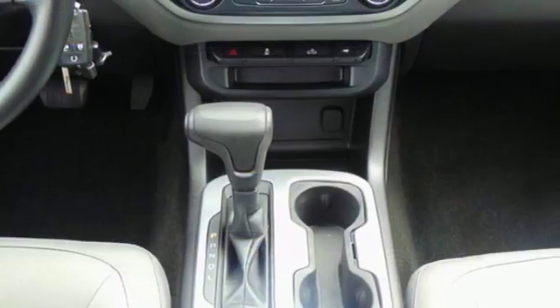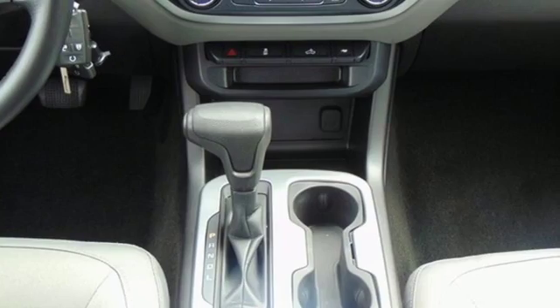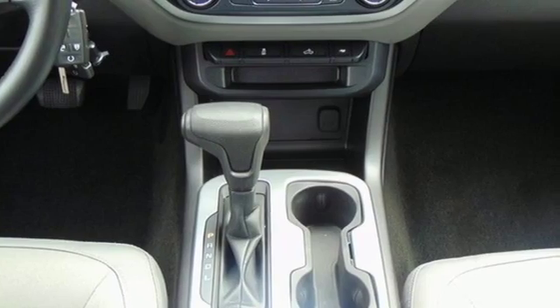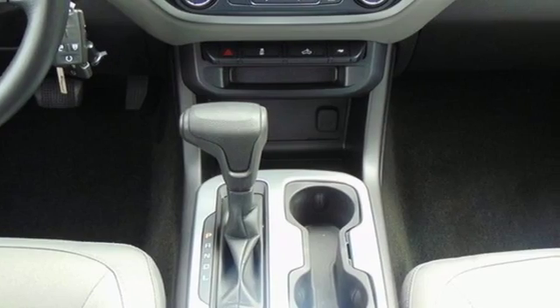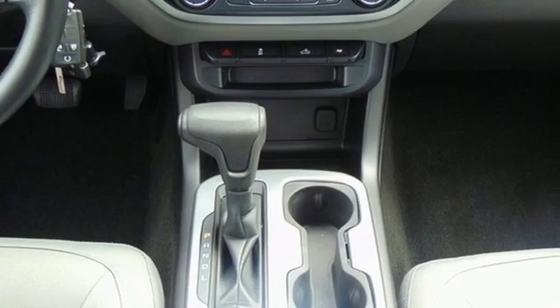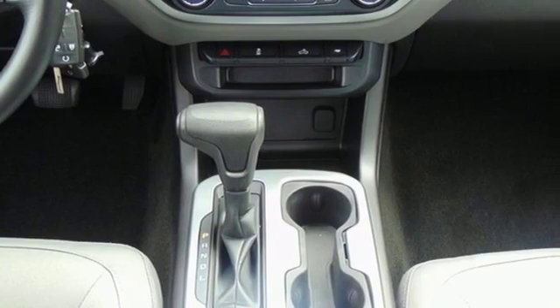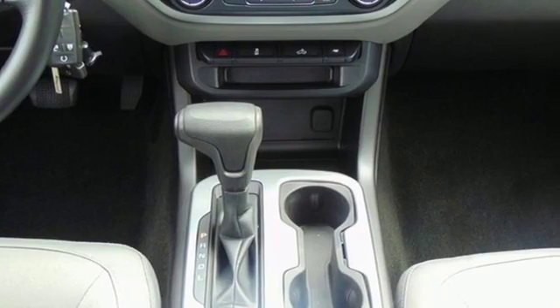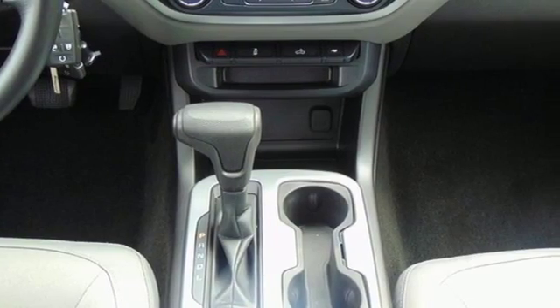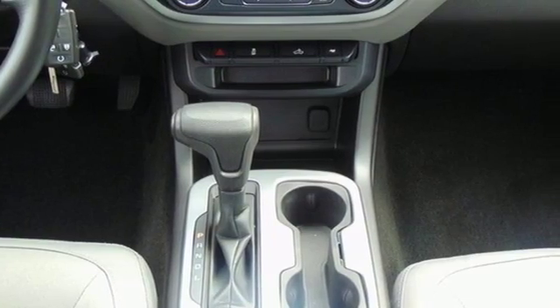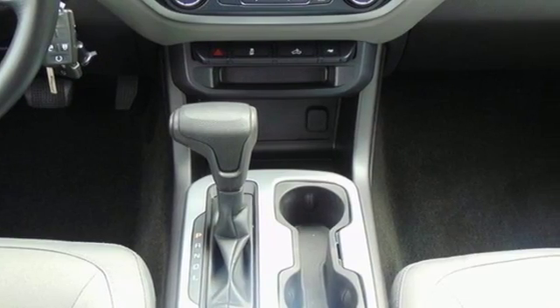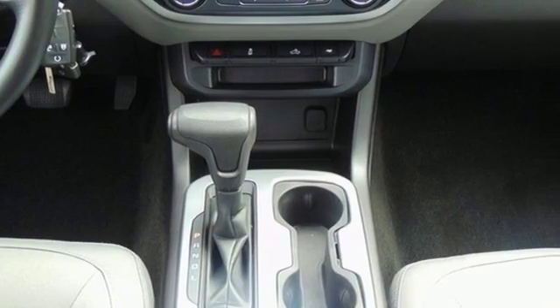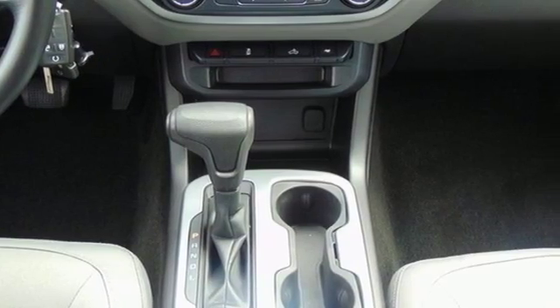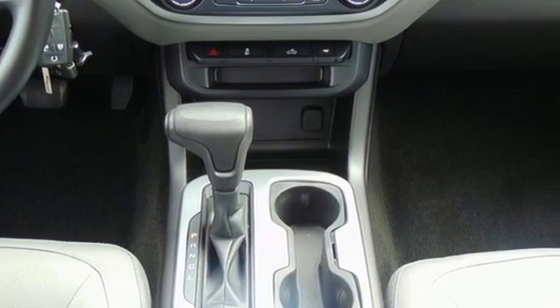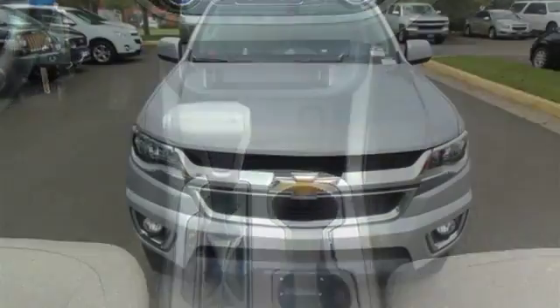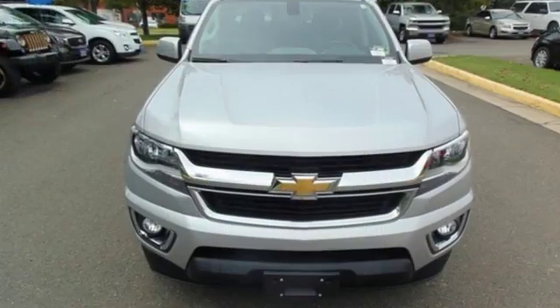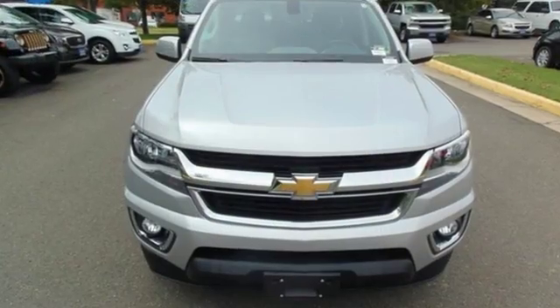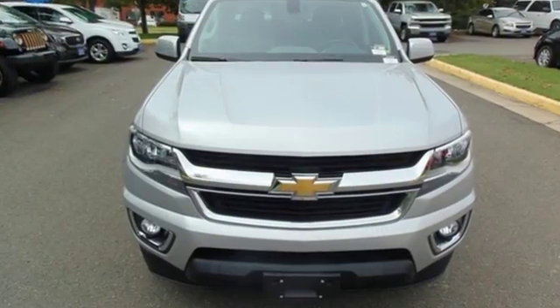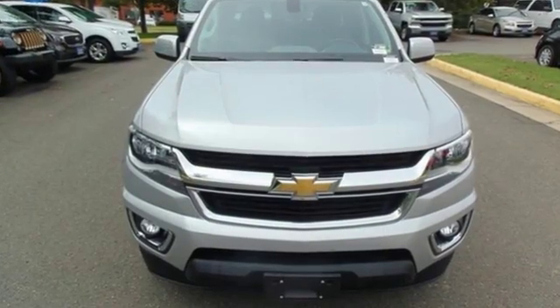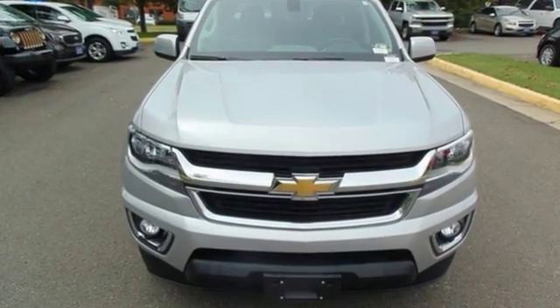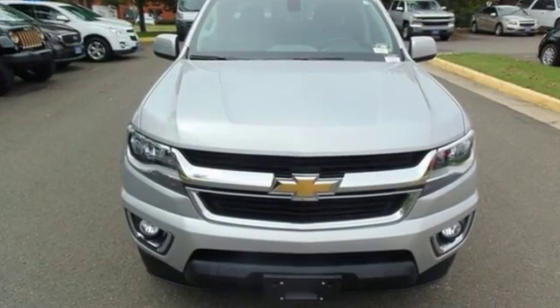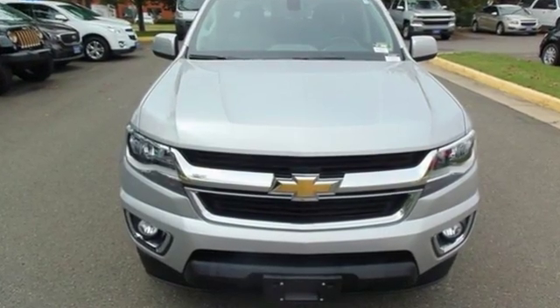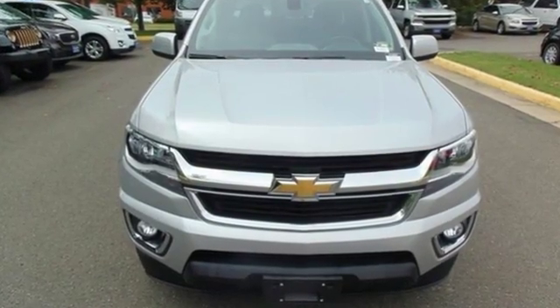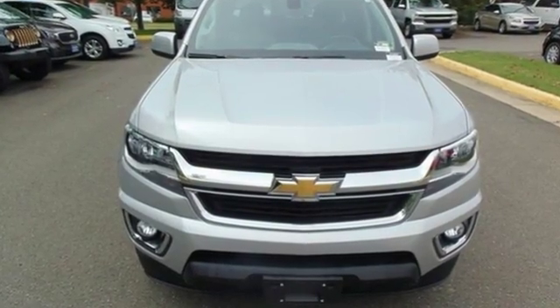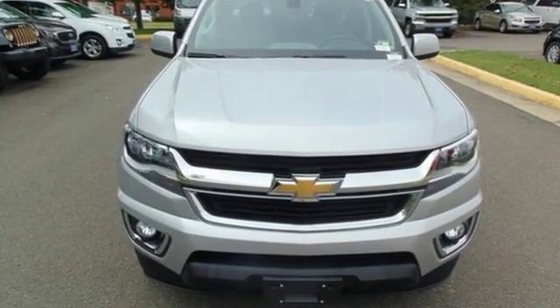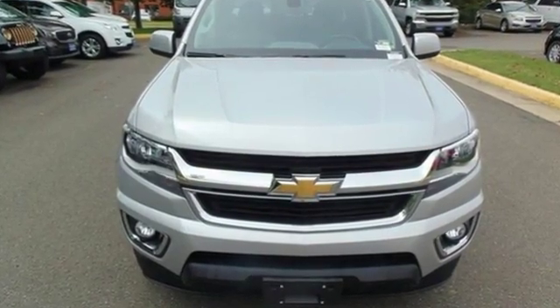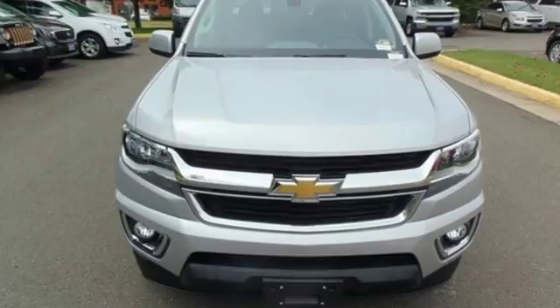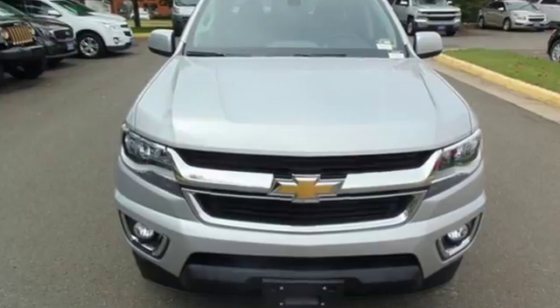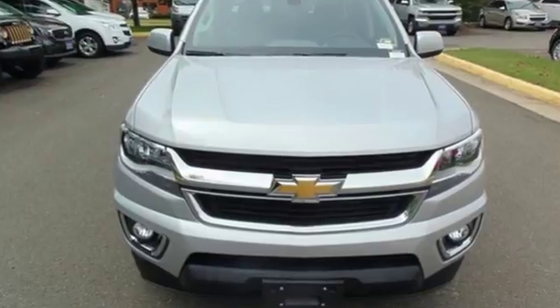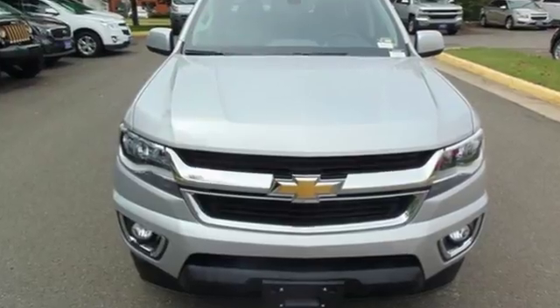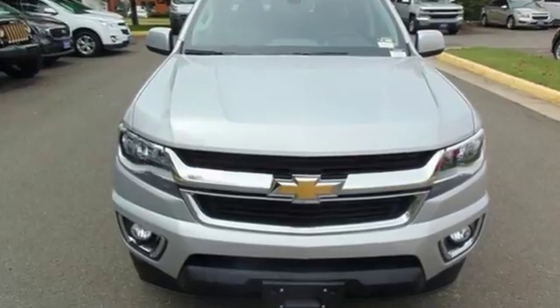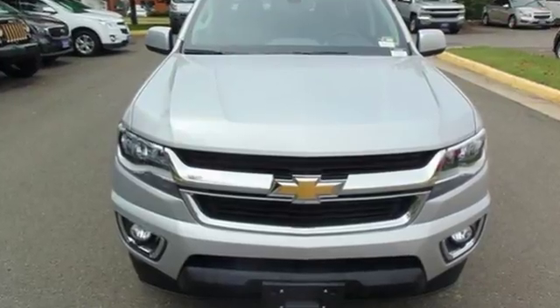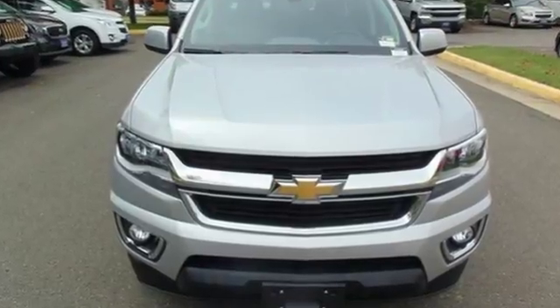In a Chevy, the journey matters more than the destination. There's even more to see in person. Take it for a test drive today.